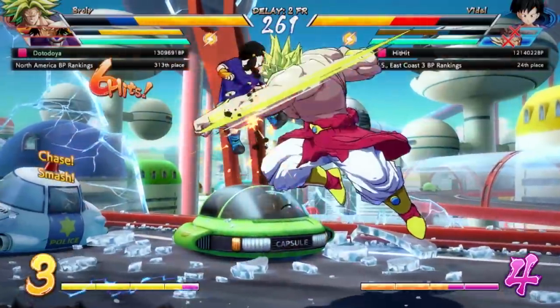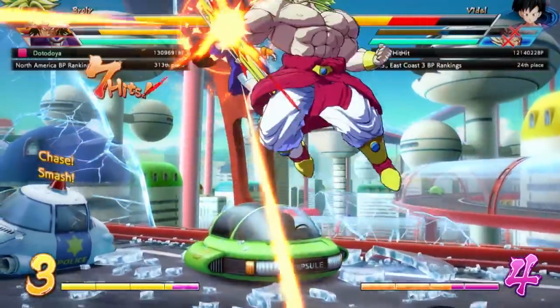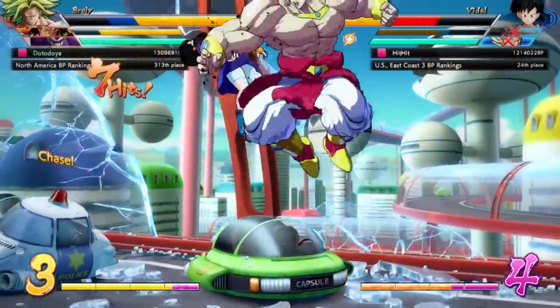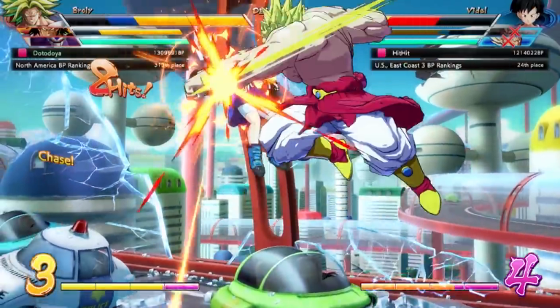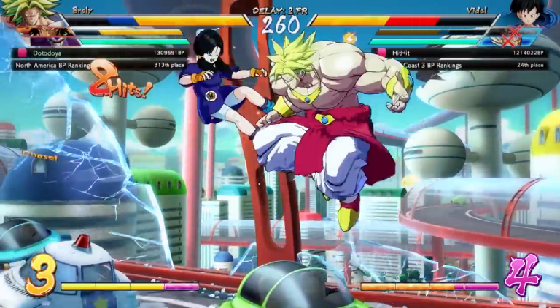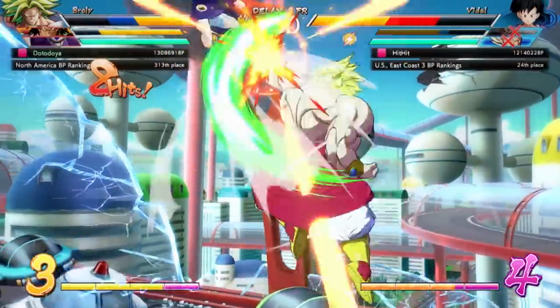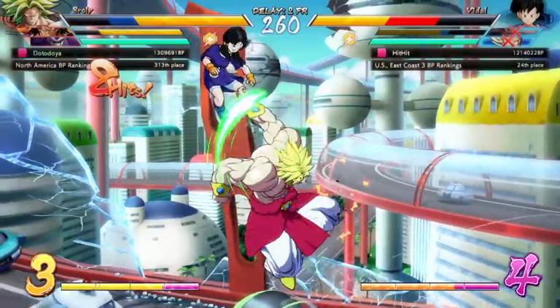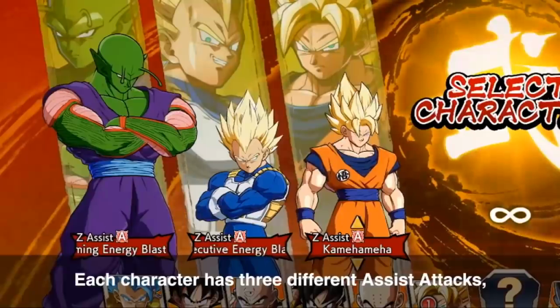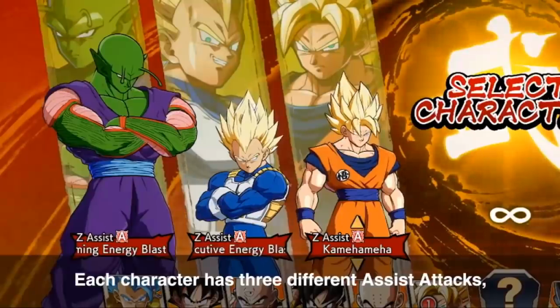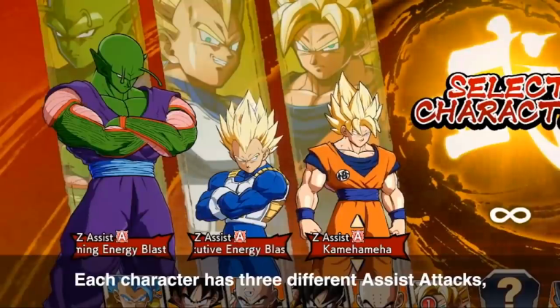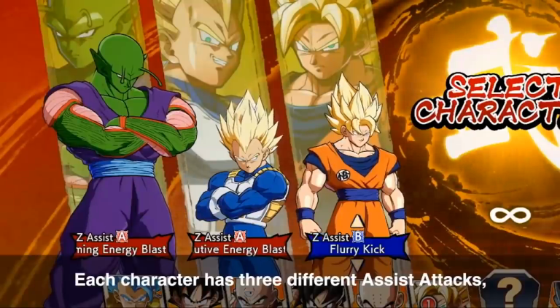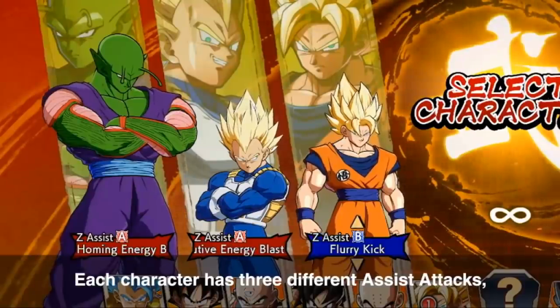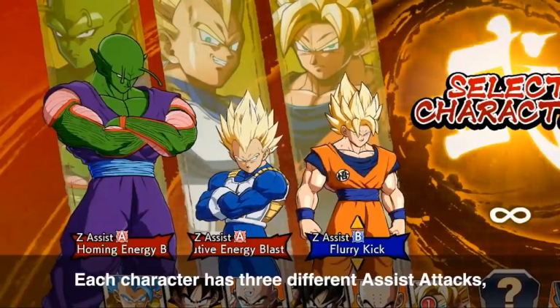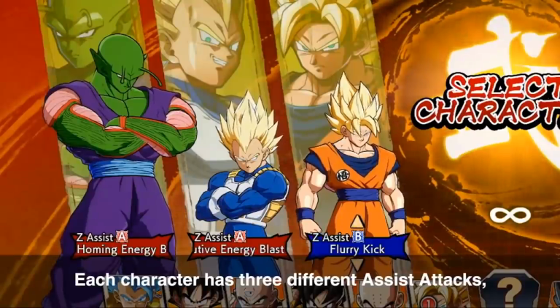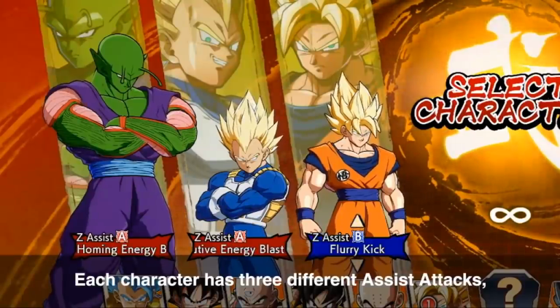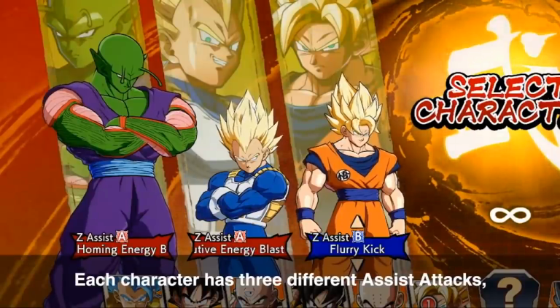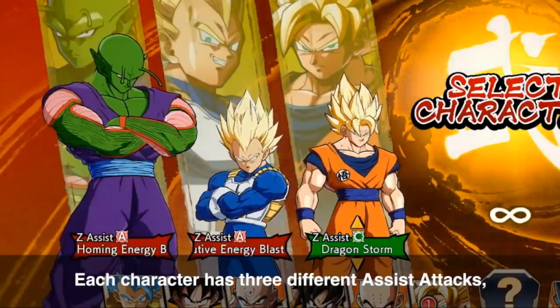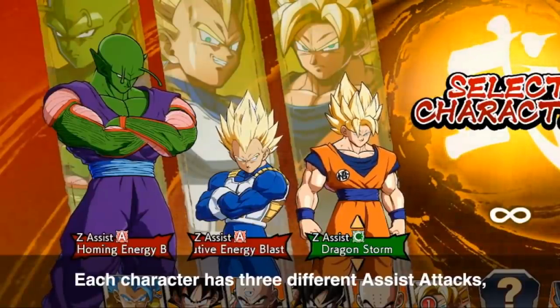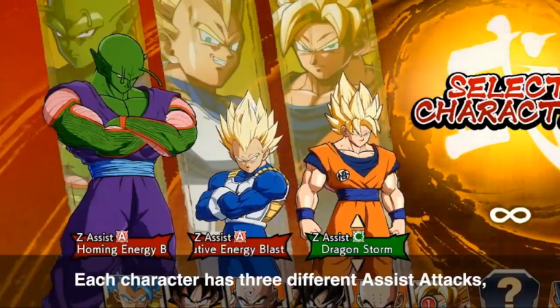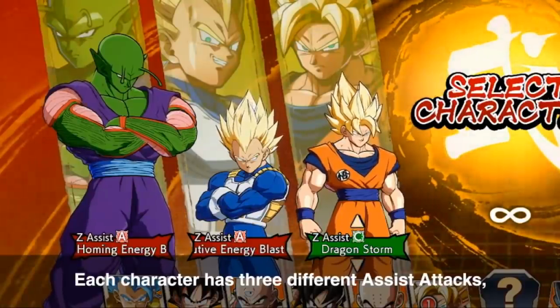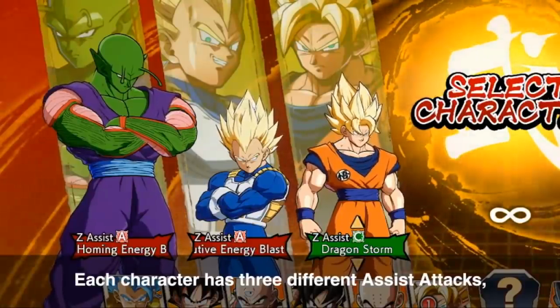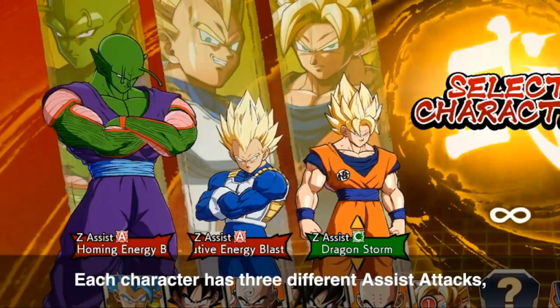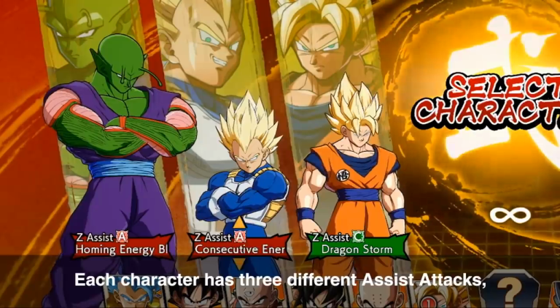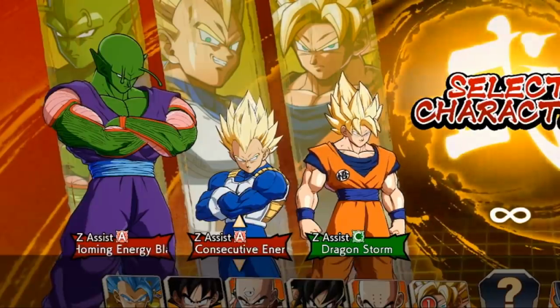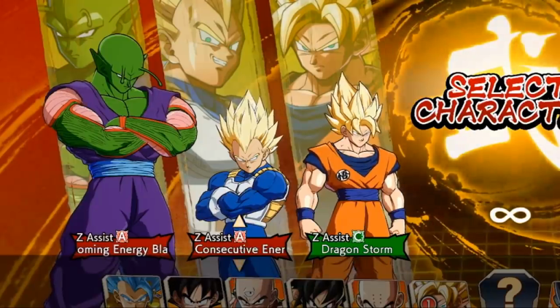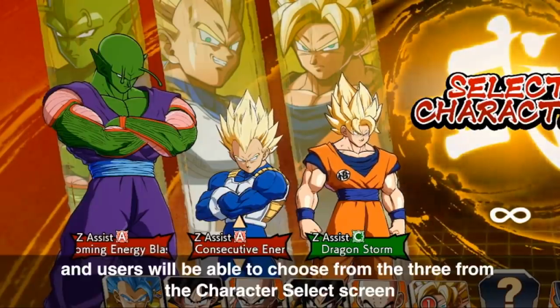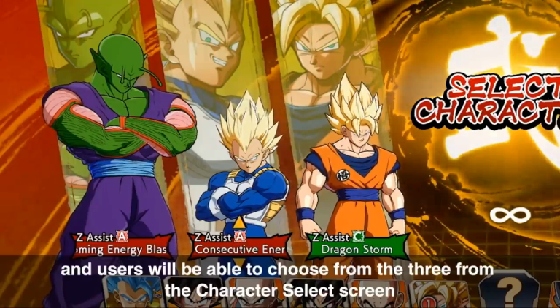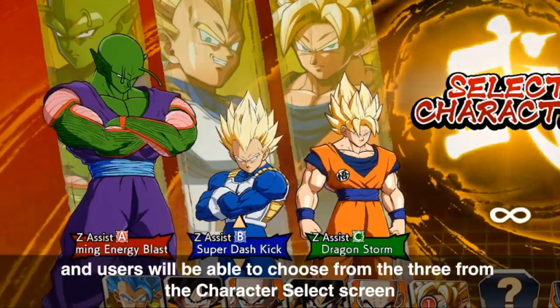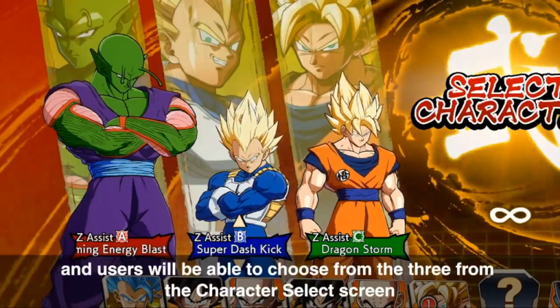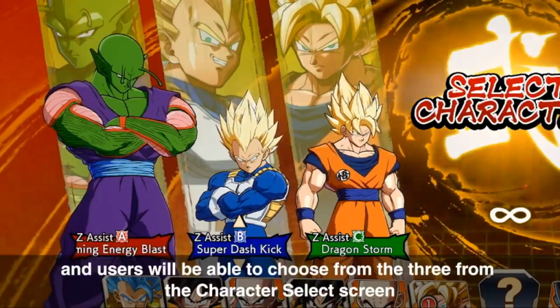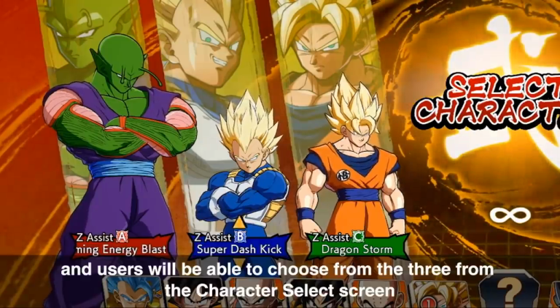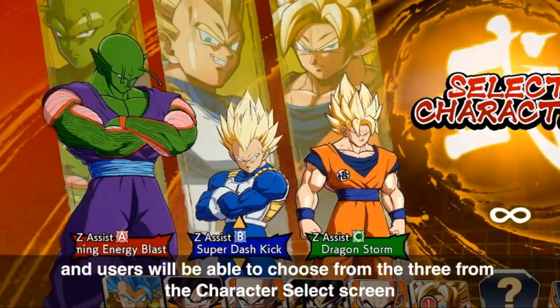The V-Jump also confirms that we will have multiple assists, which we already knew, and it covers Kefla's move list.